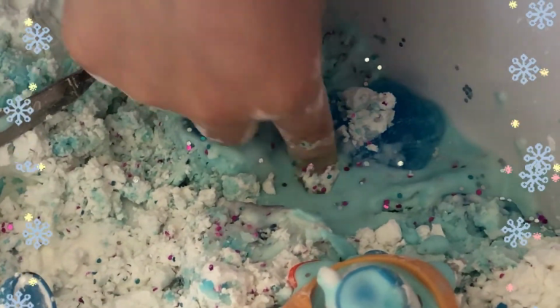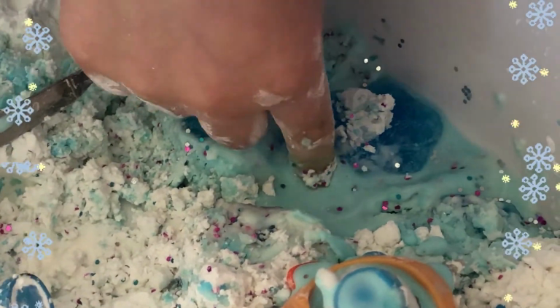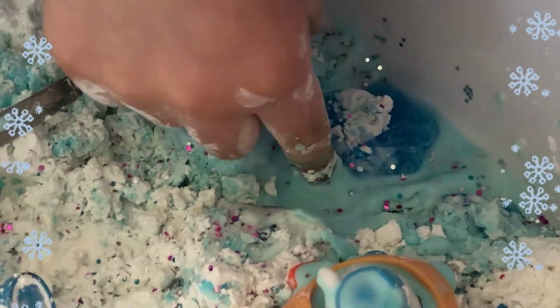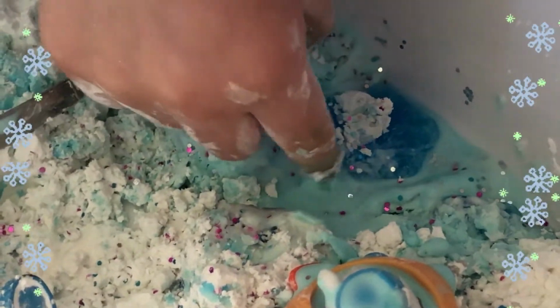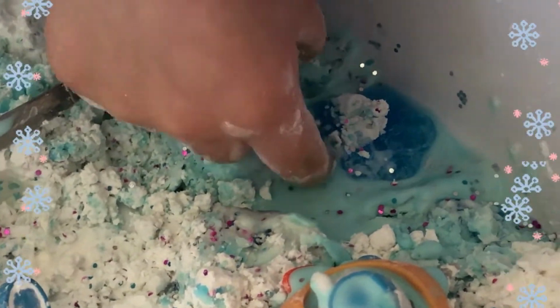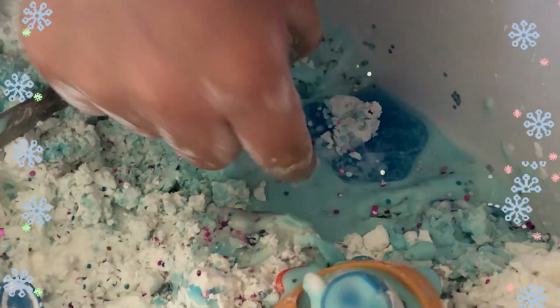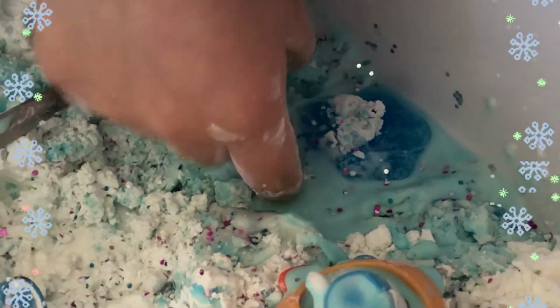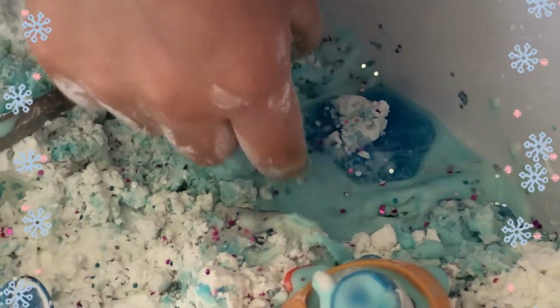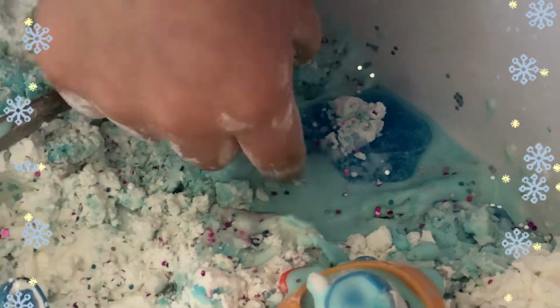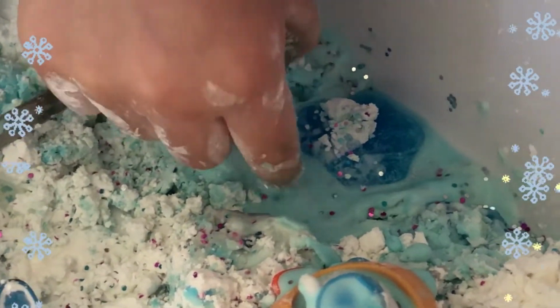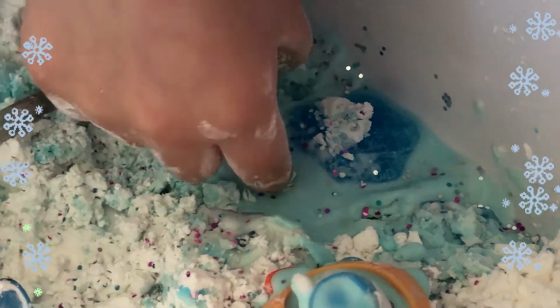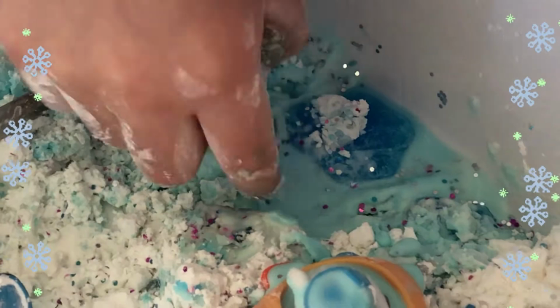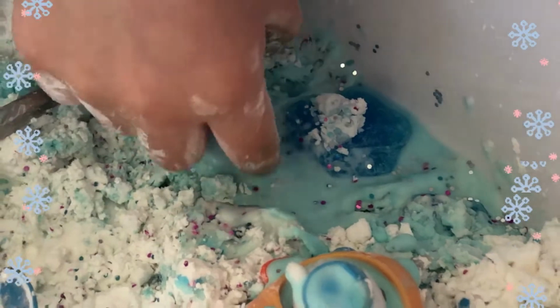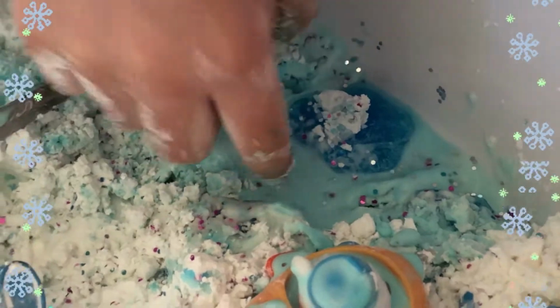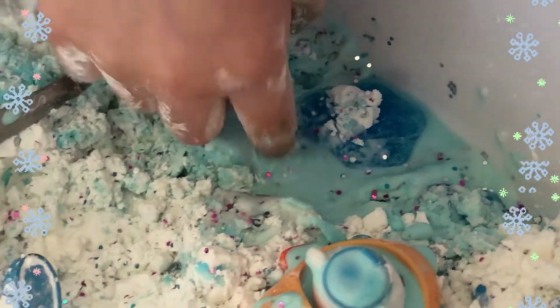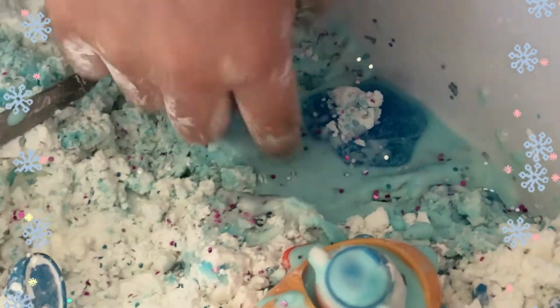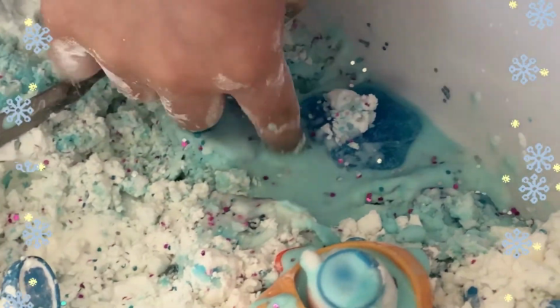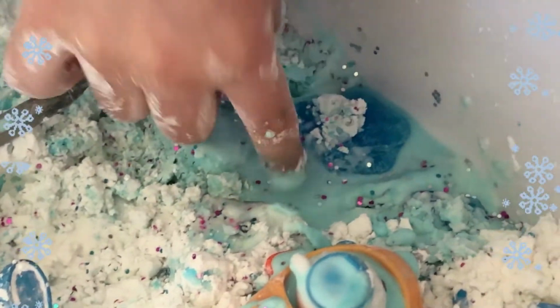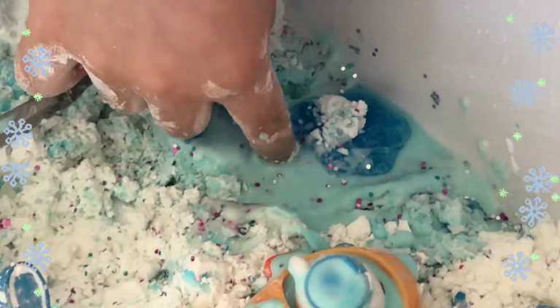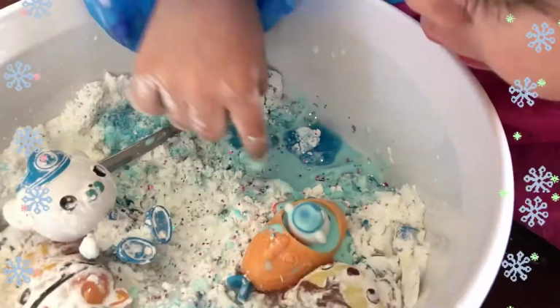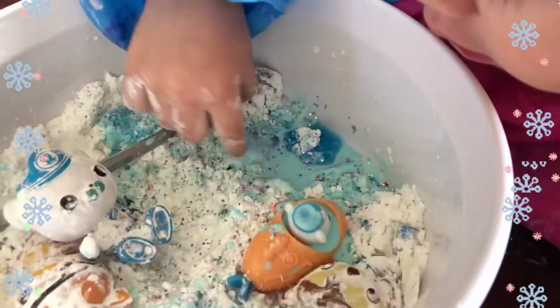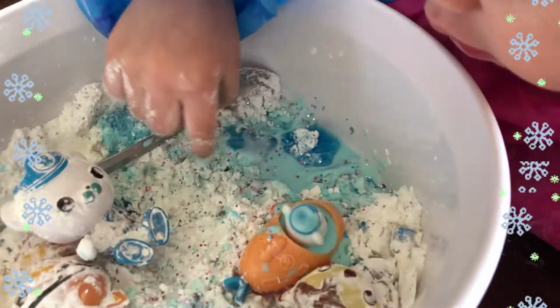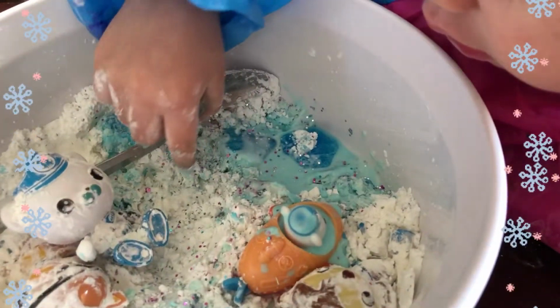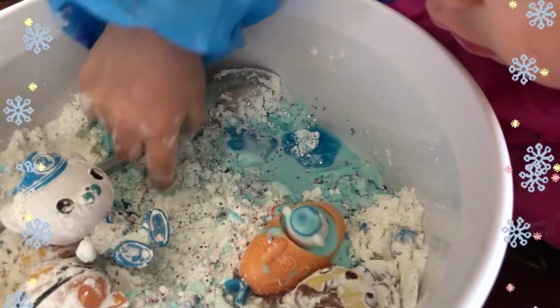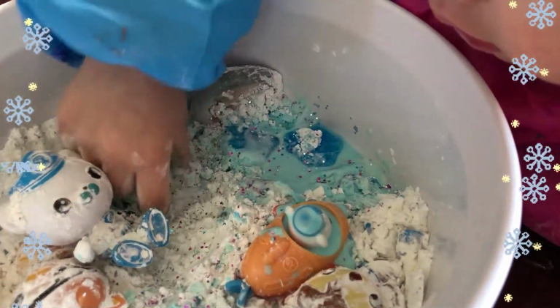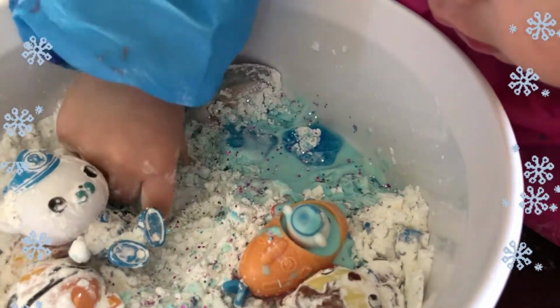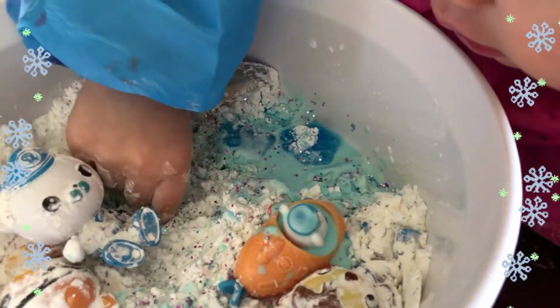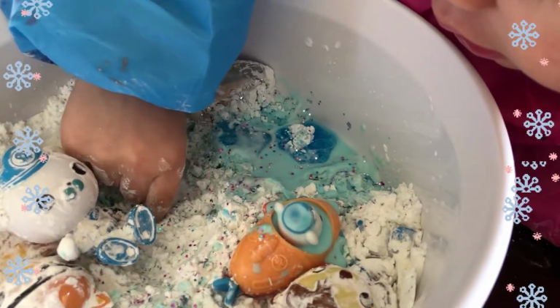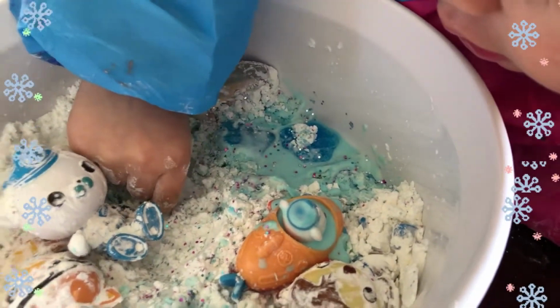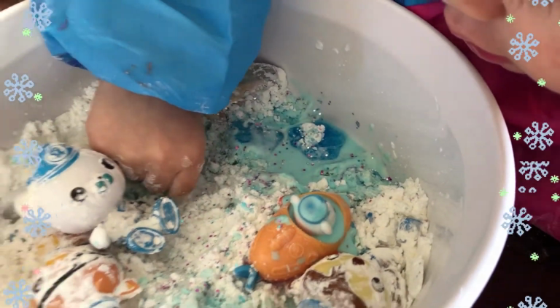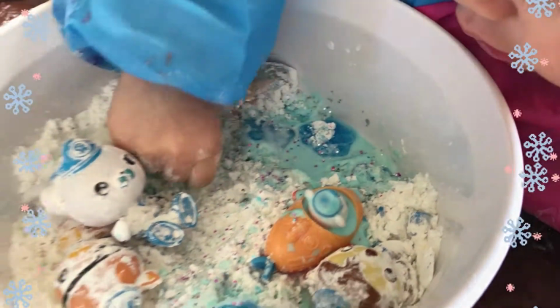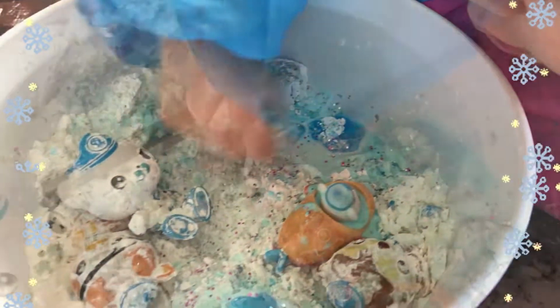Smooshy! Smooshy! Smooshy slime! I am smooshy slime!